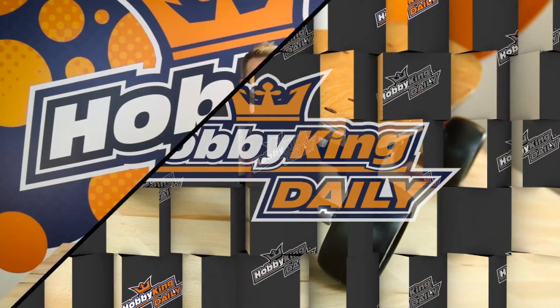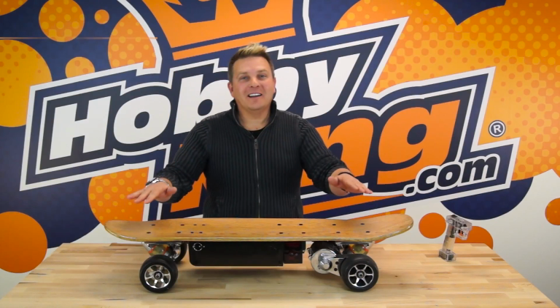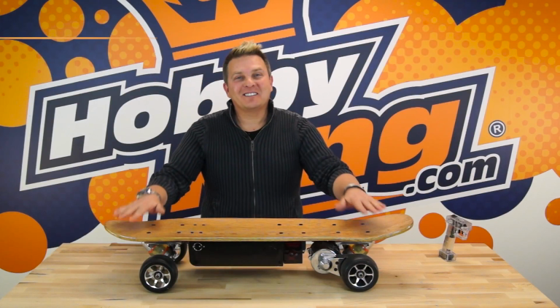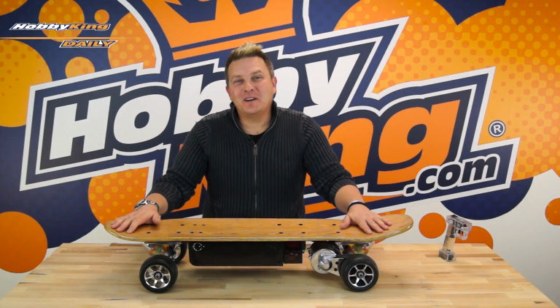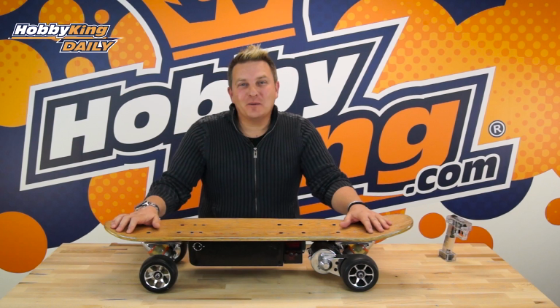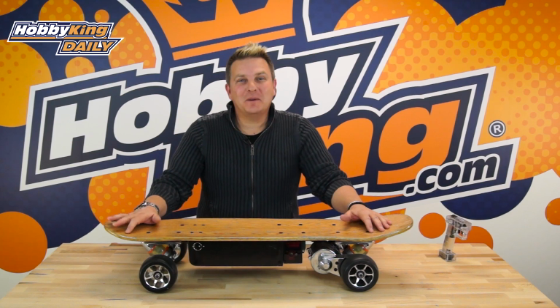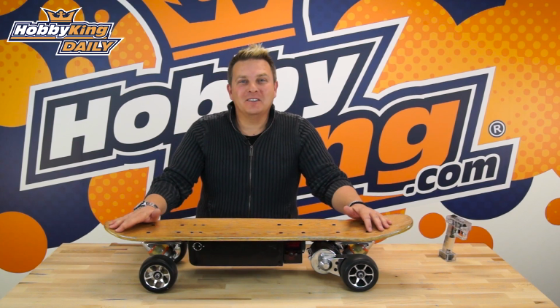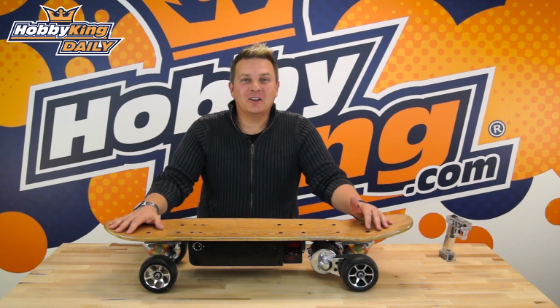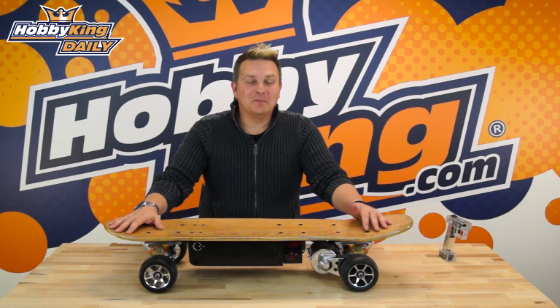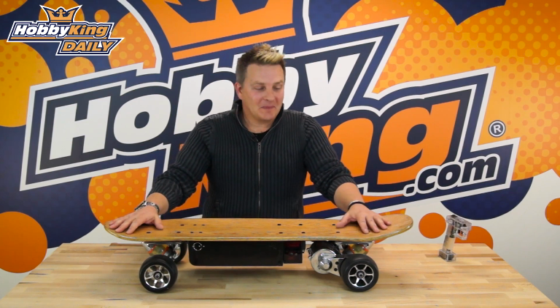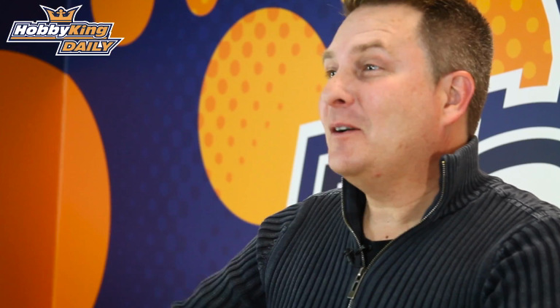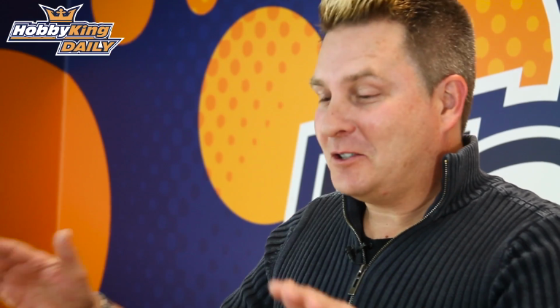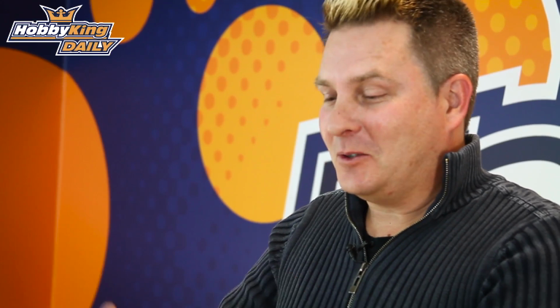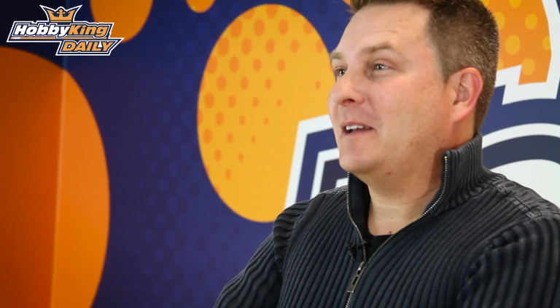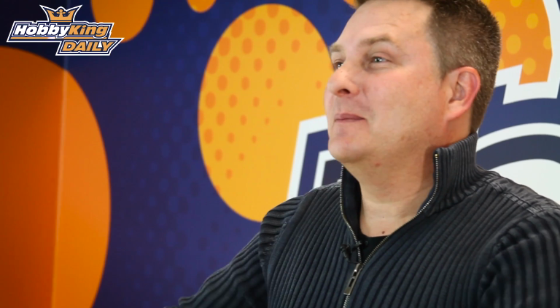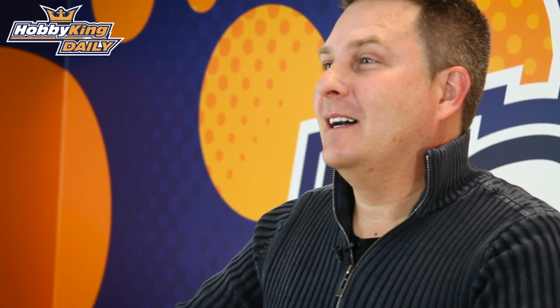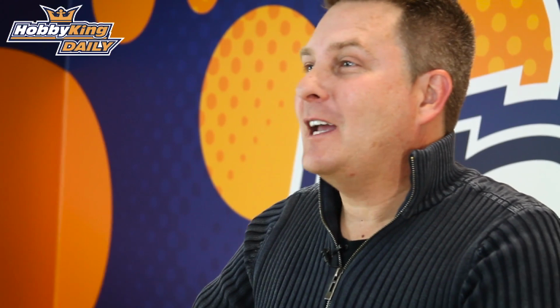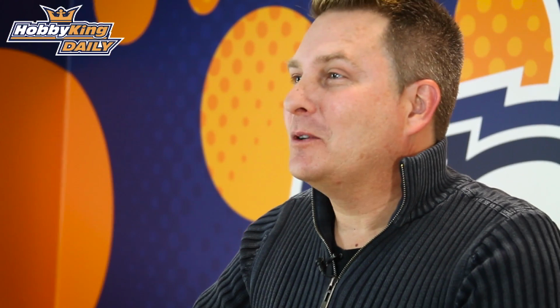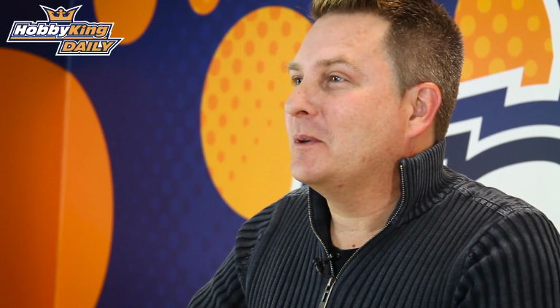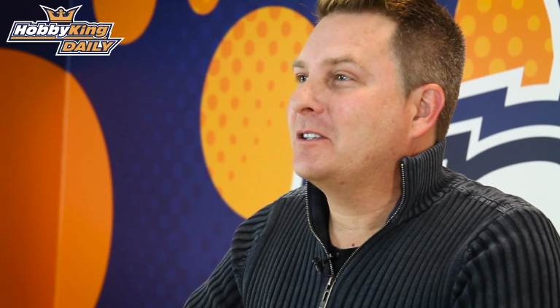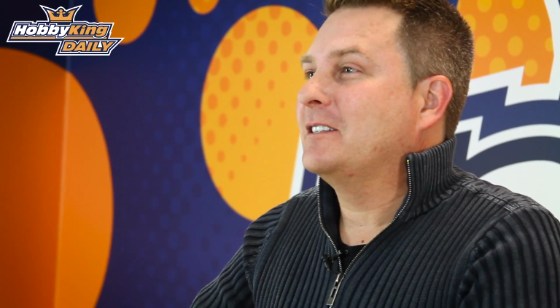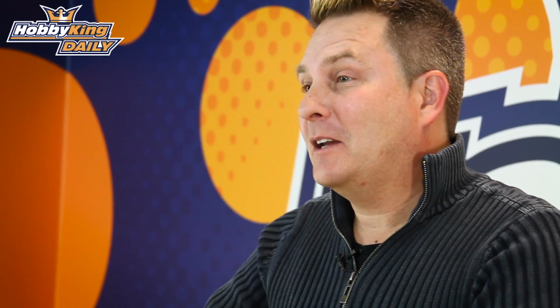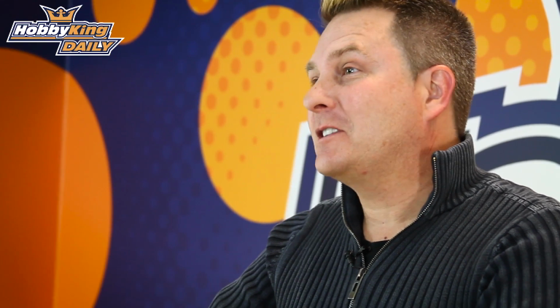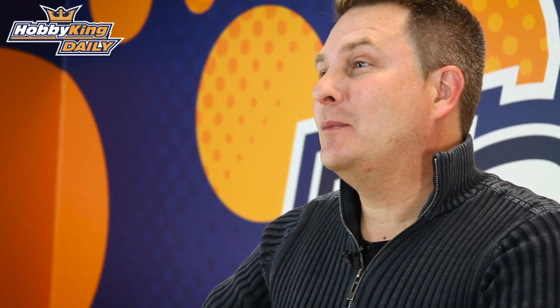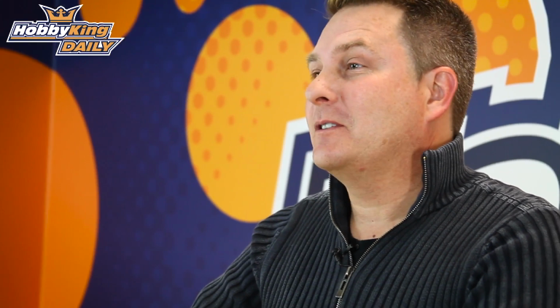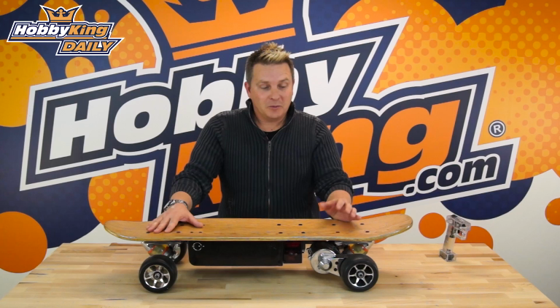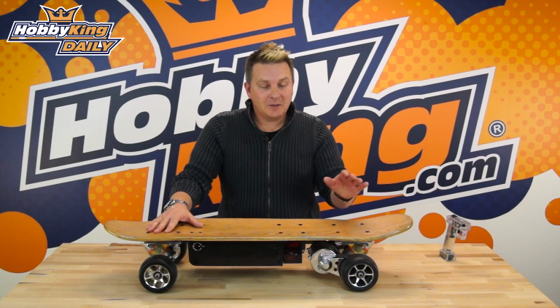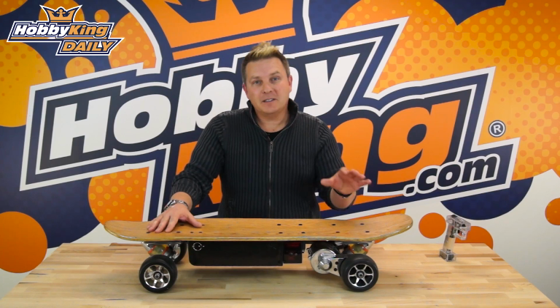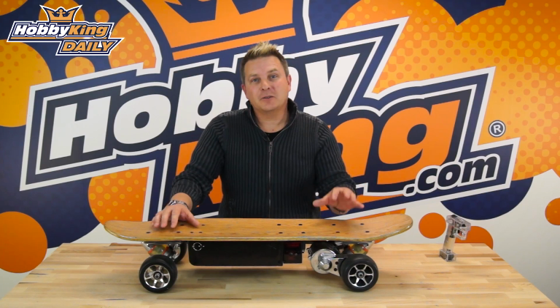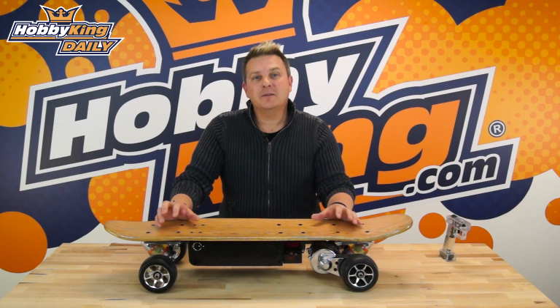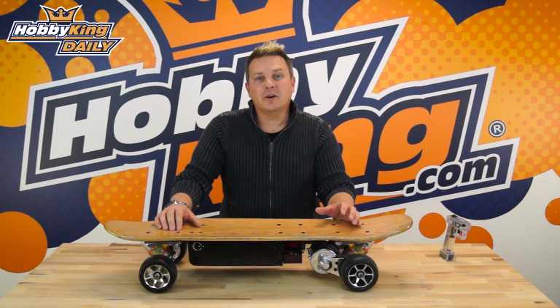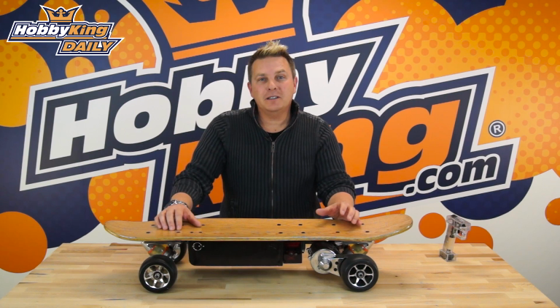Hi, Simon here from Hobbyking.com. Today I want to talk about some electric skateboards that we just got in. We sell these in three different varieties.